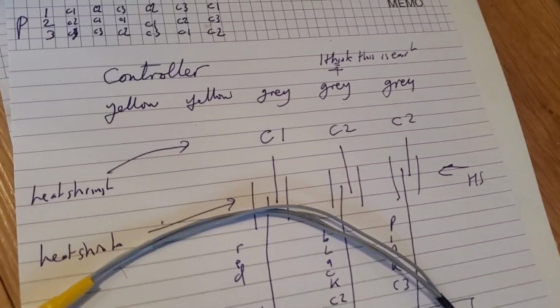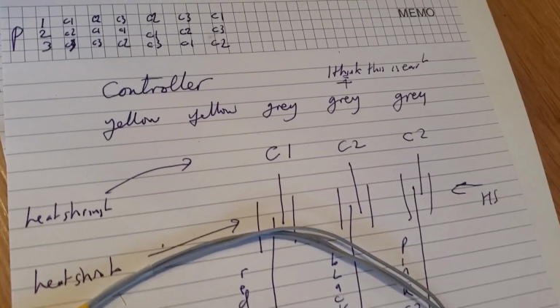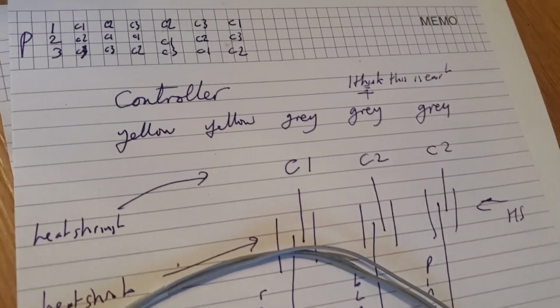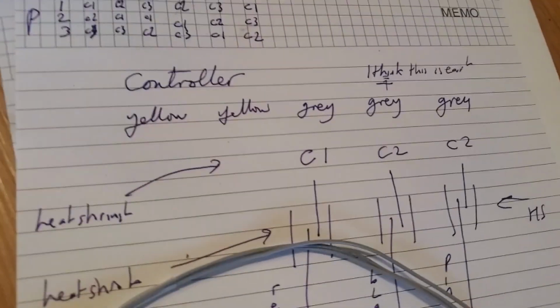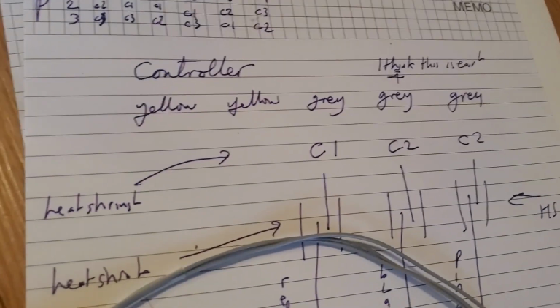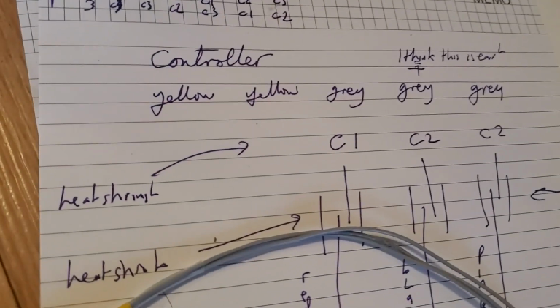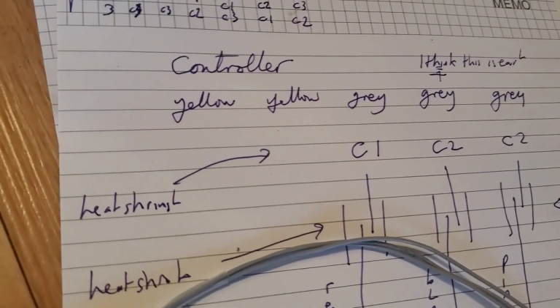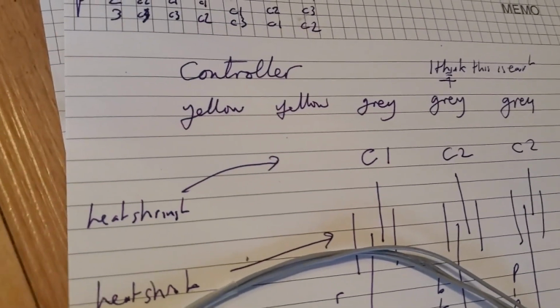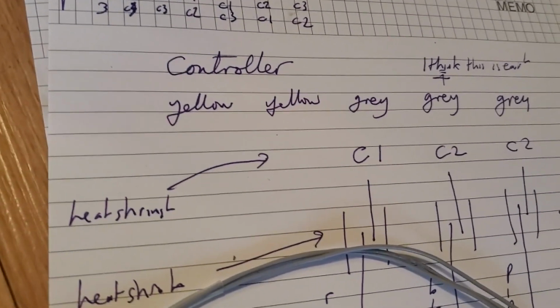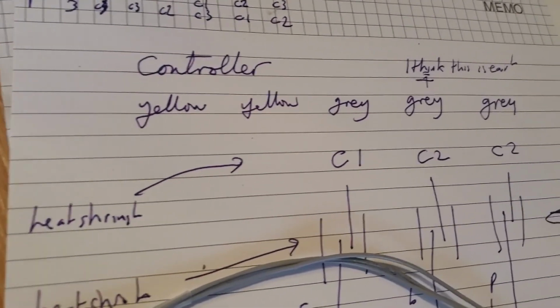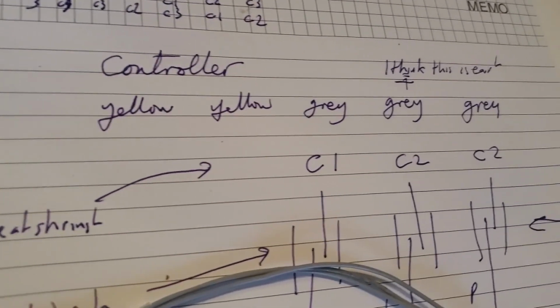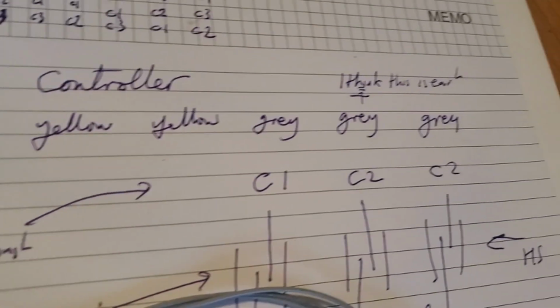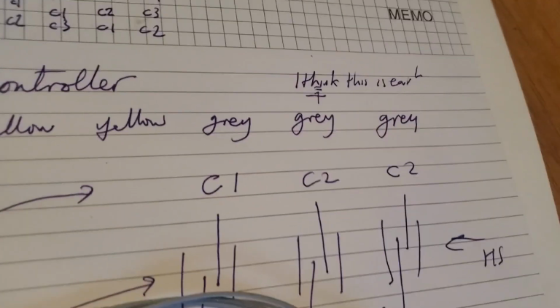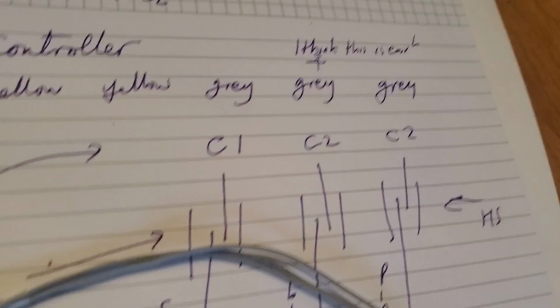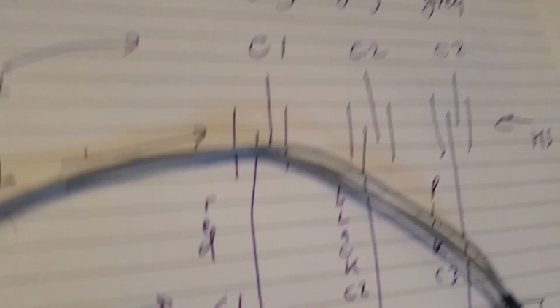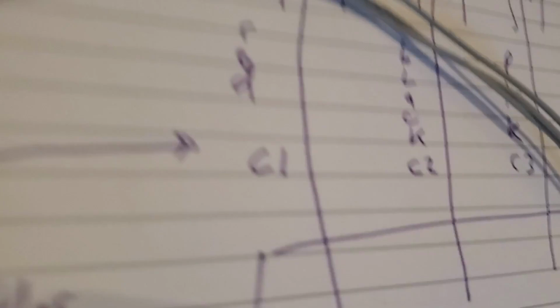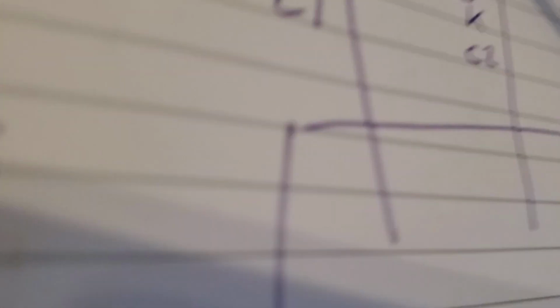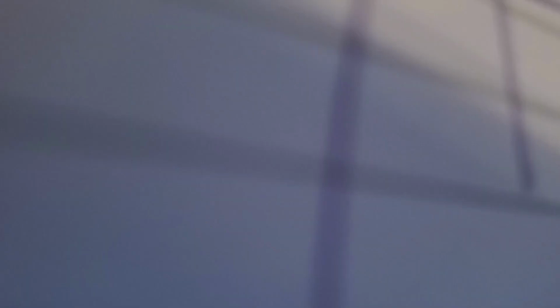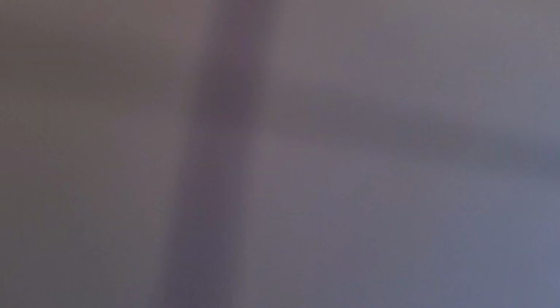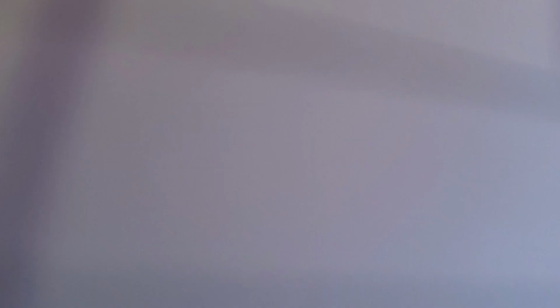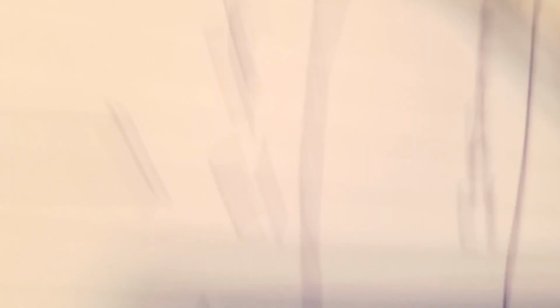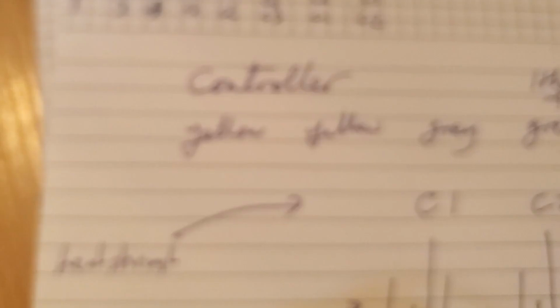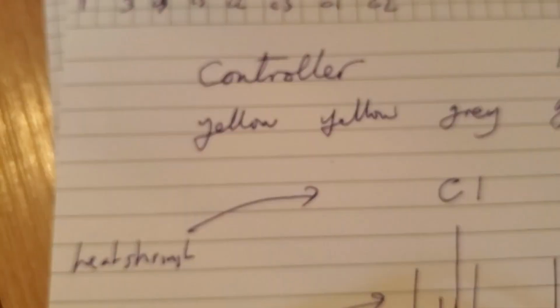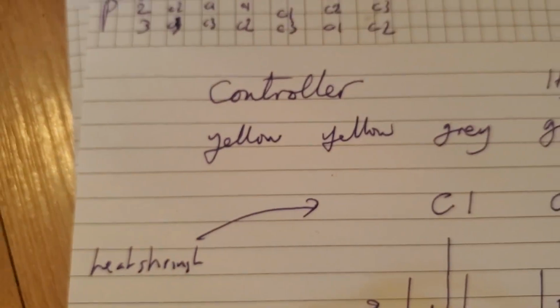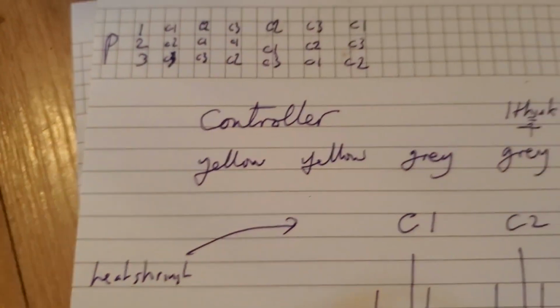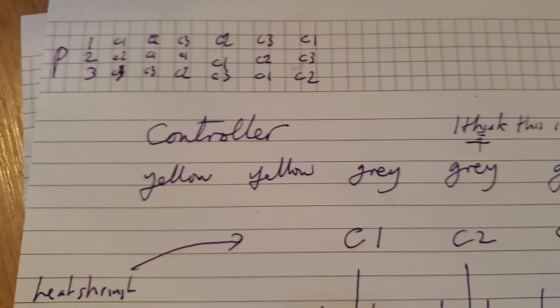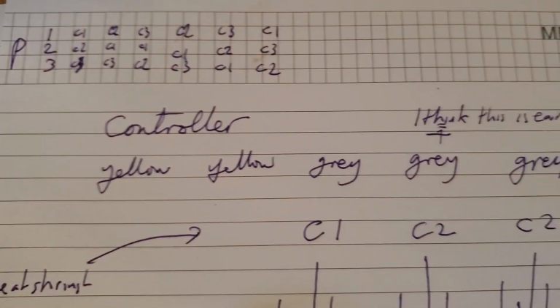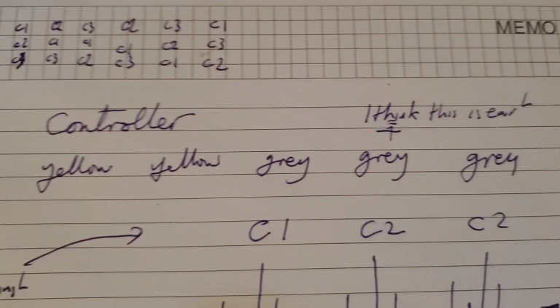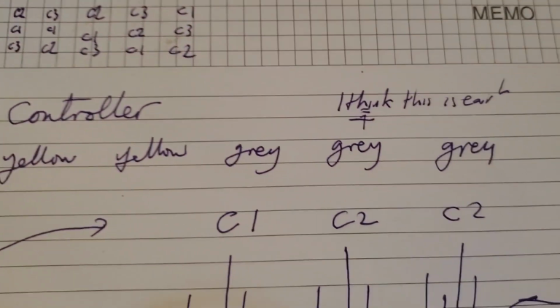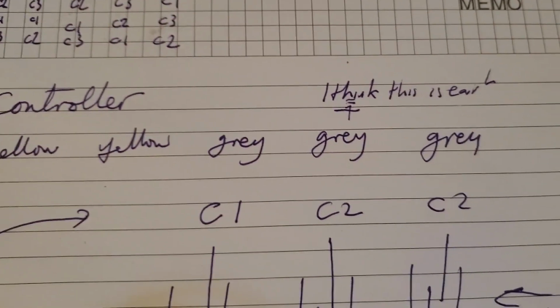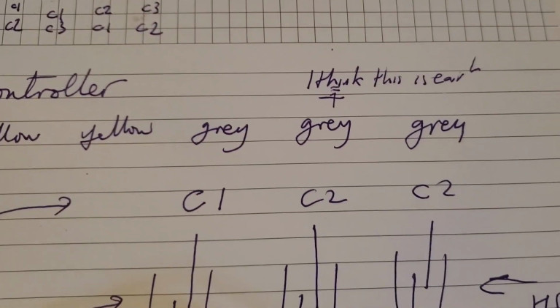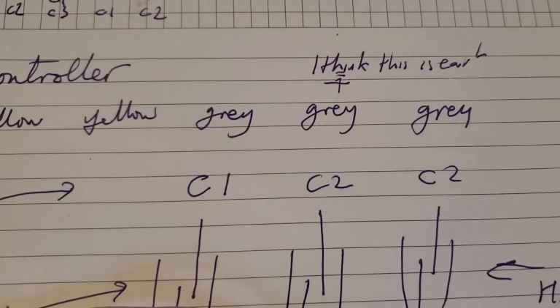So what we had is the controller: yellow, yellow, grey, grey. And I was naming that C1, C2, C3.